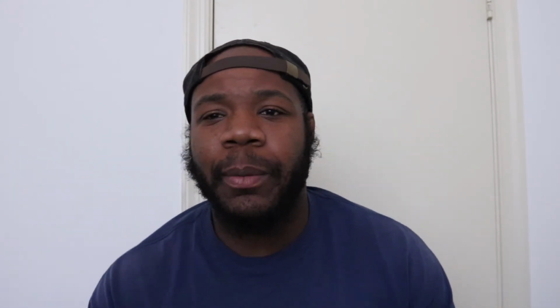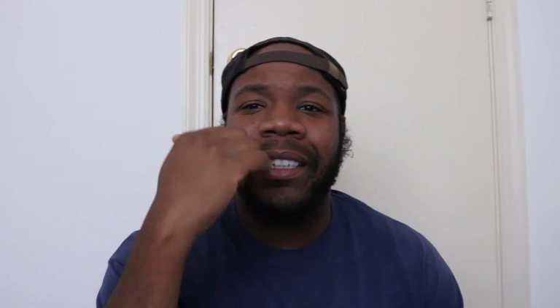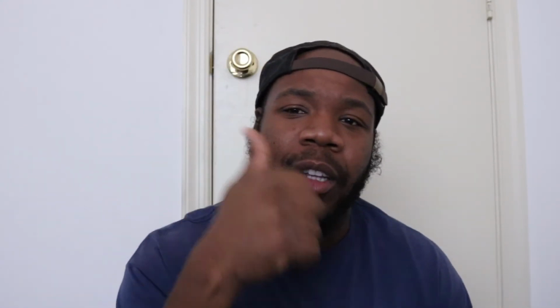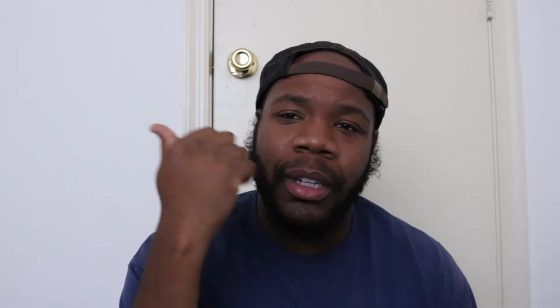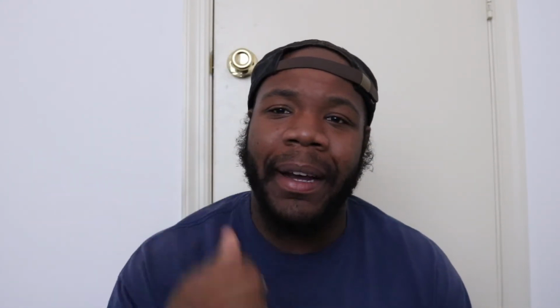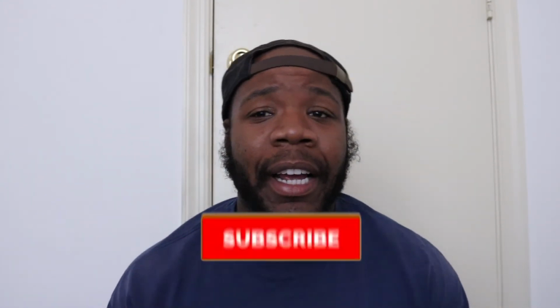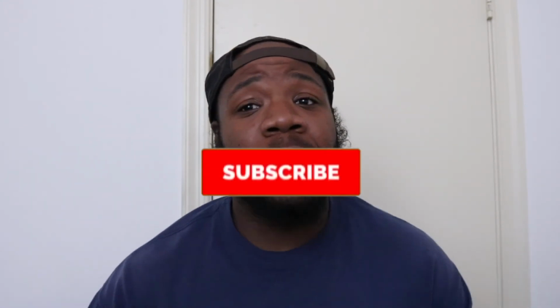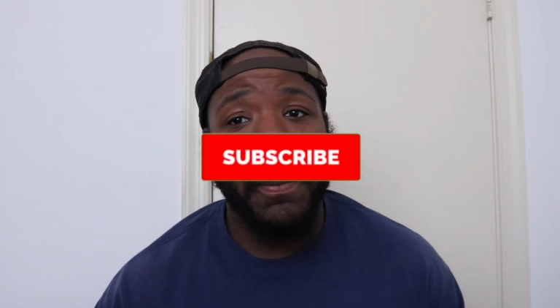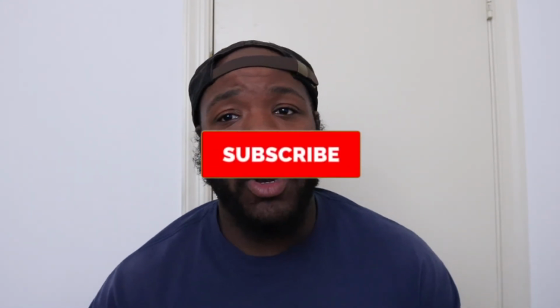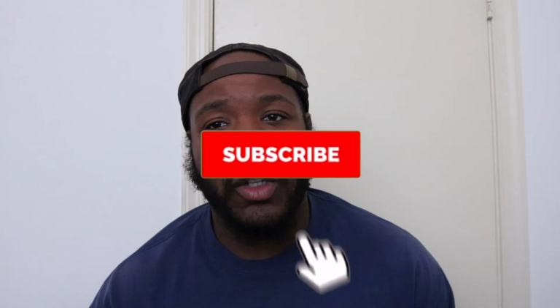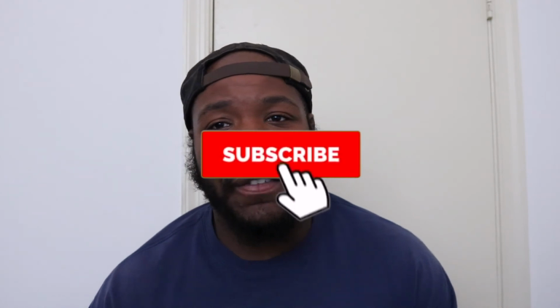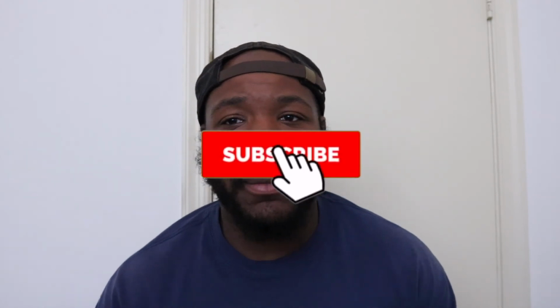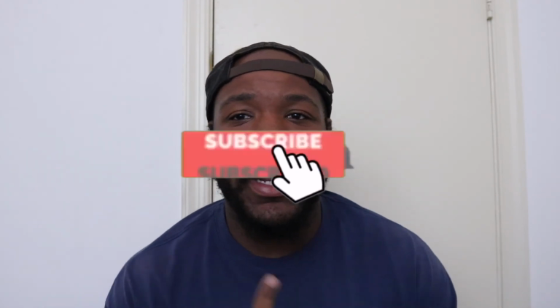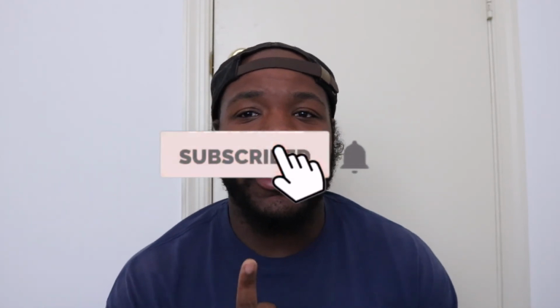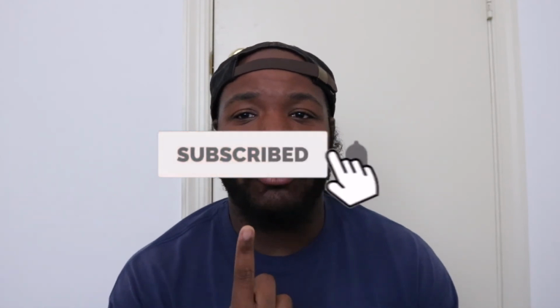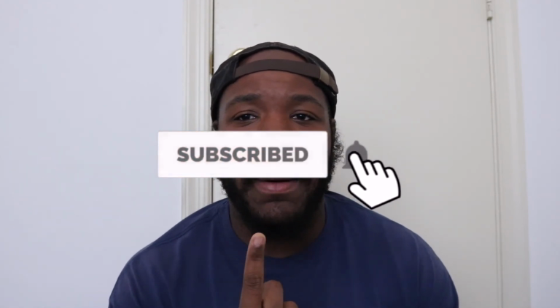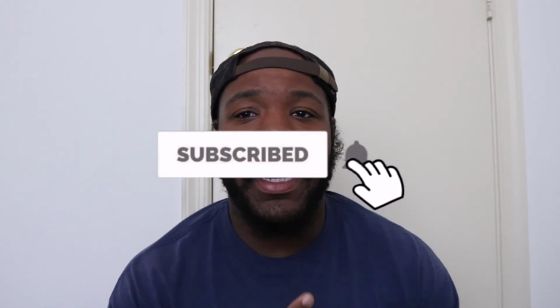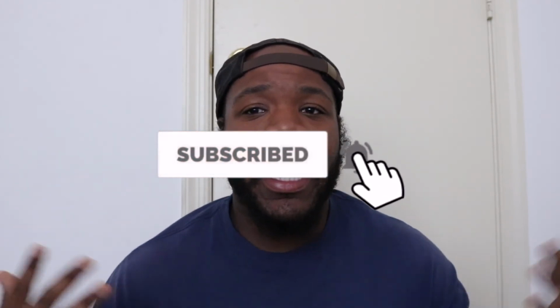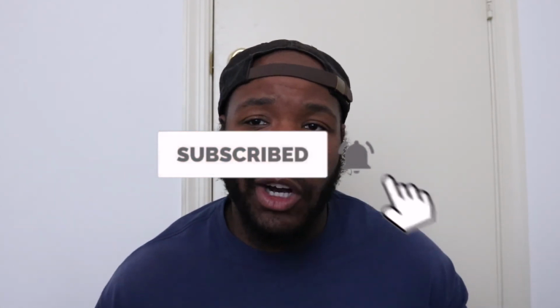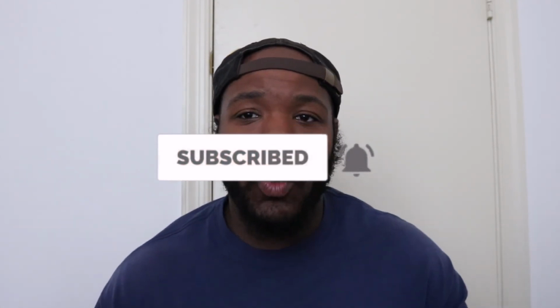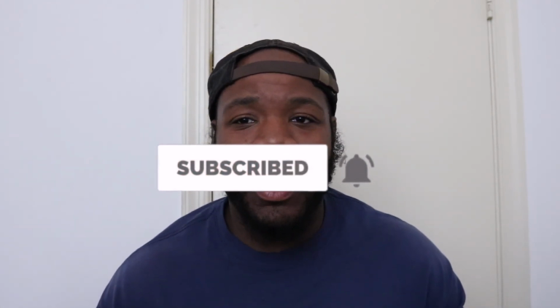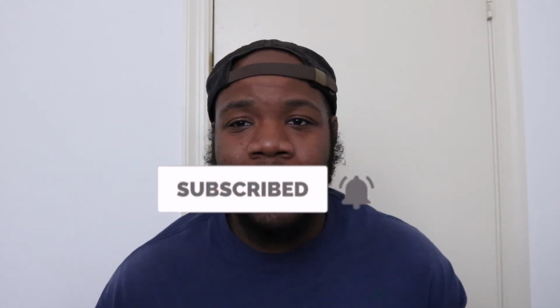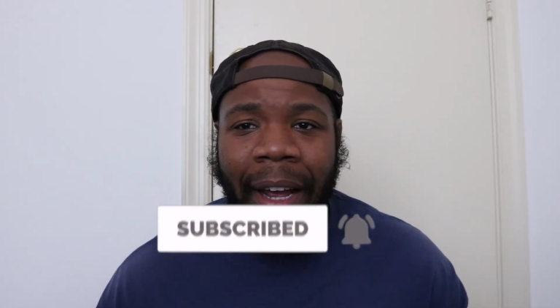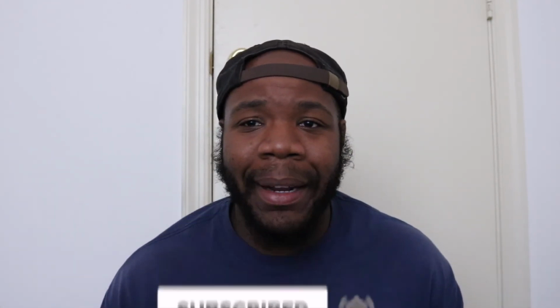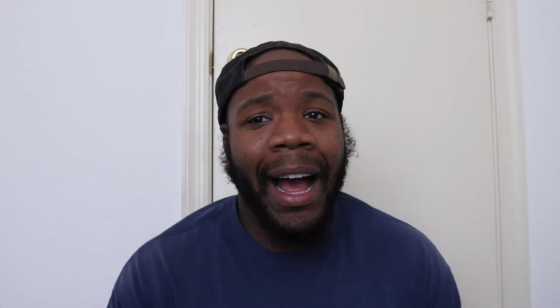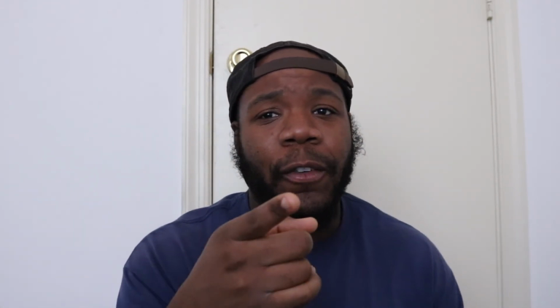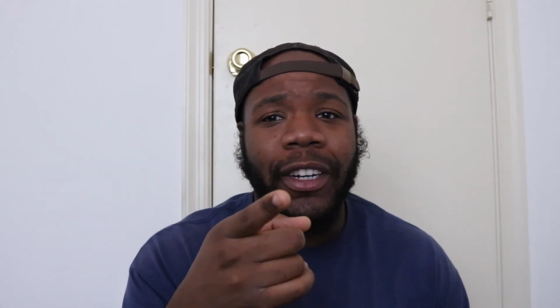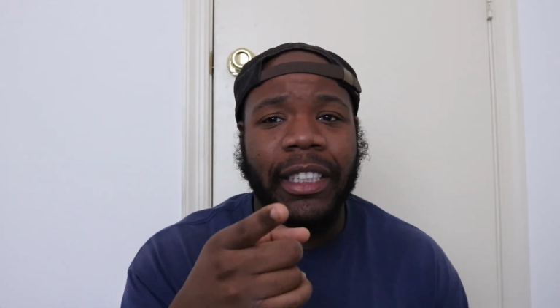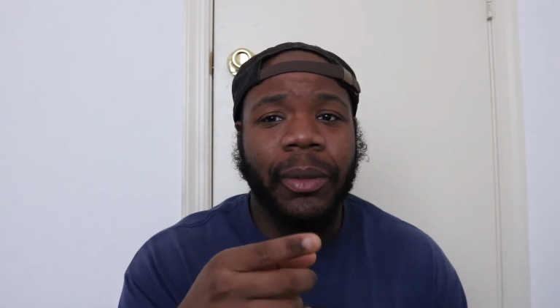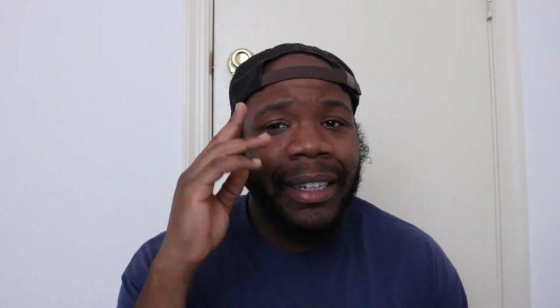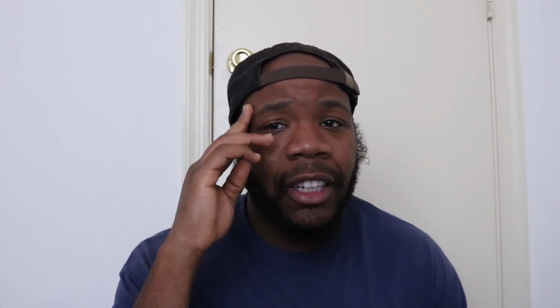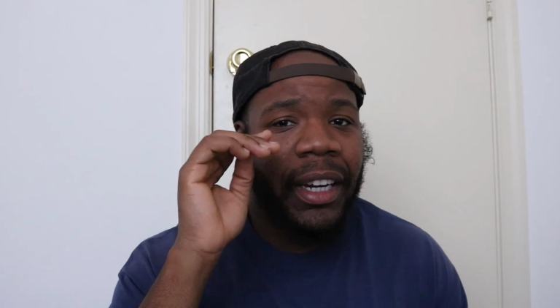If you enjoyed this video, go ahead and smash that thumbs up button. If you're not part of the Art of Speed family, go ahead and hit that subscribe button. Welcome to the family — I look forward to seeing you in the next video.